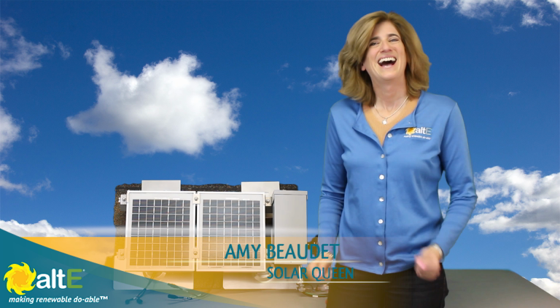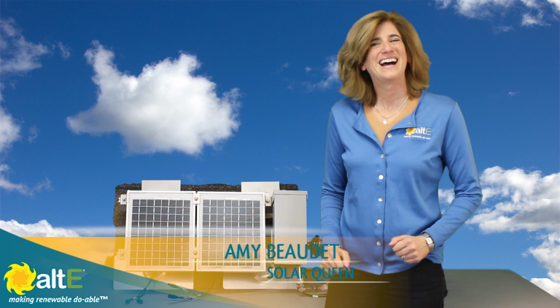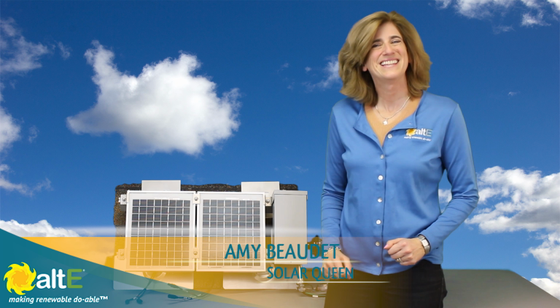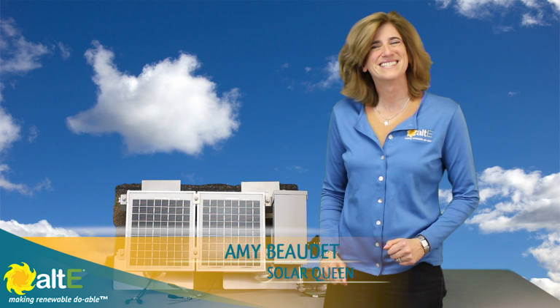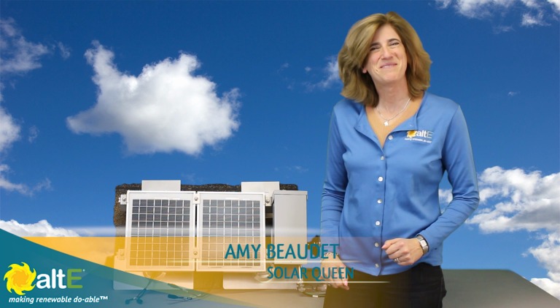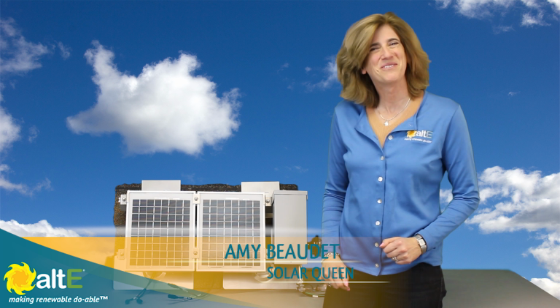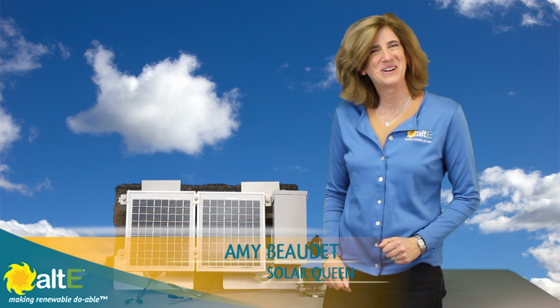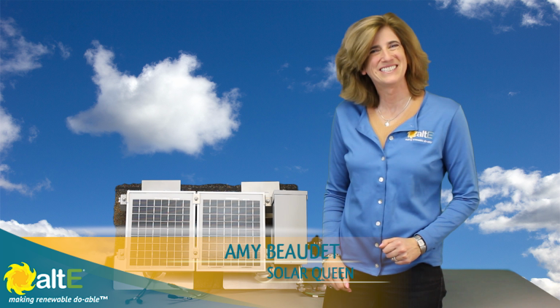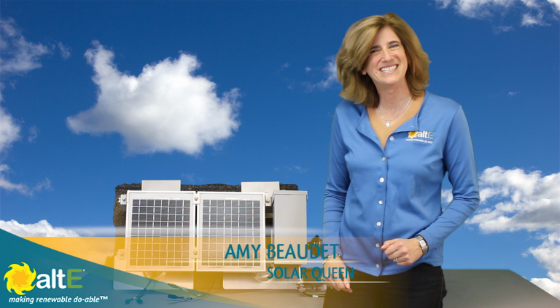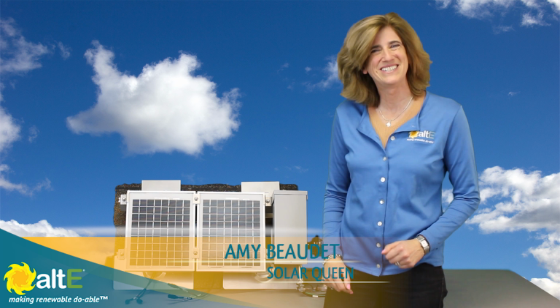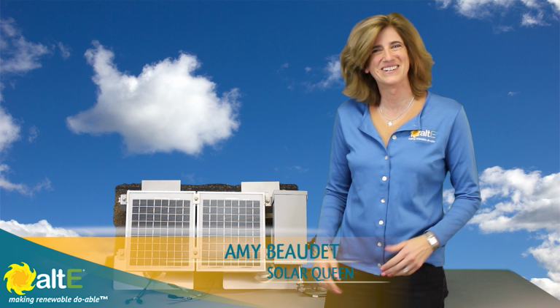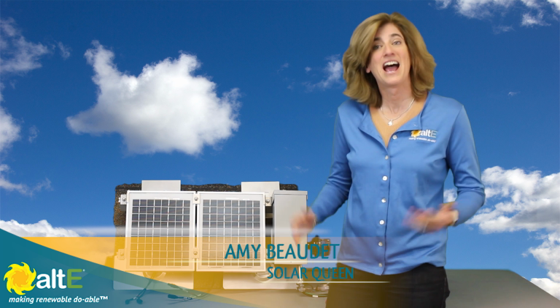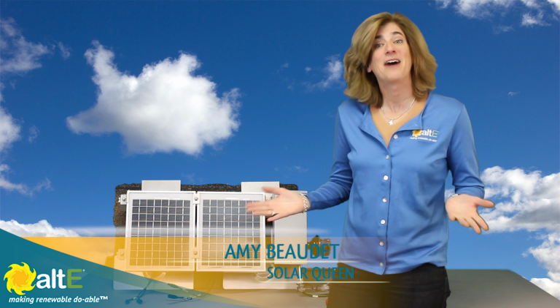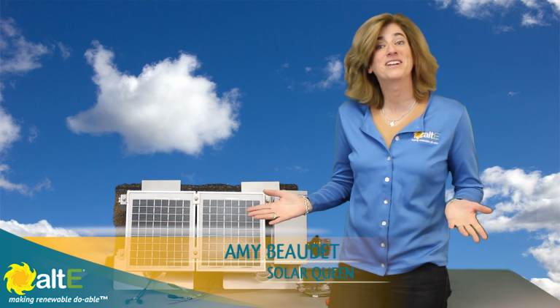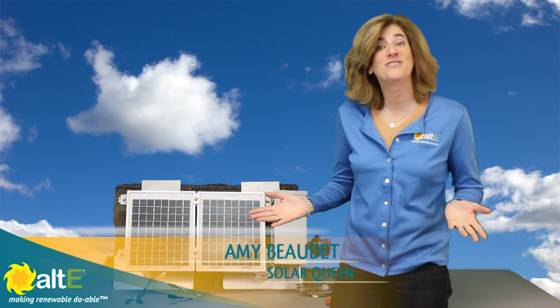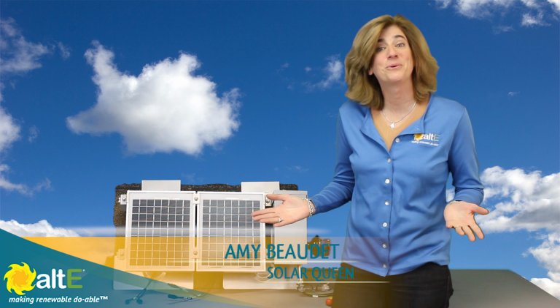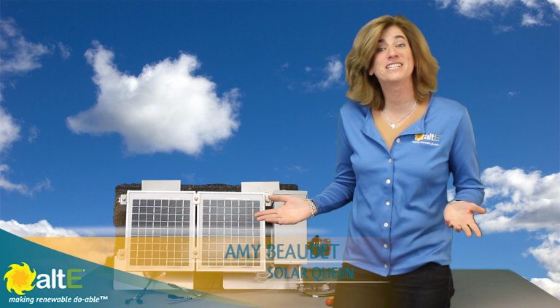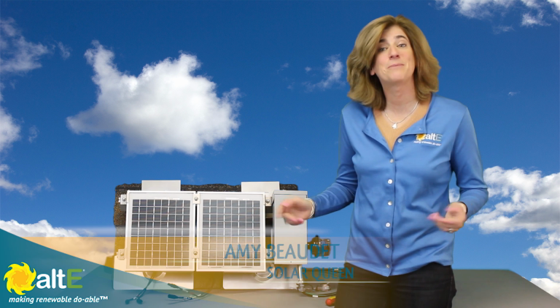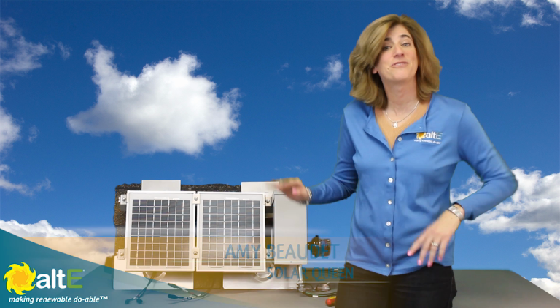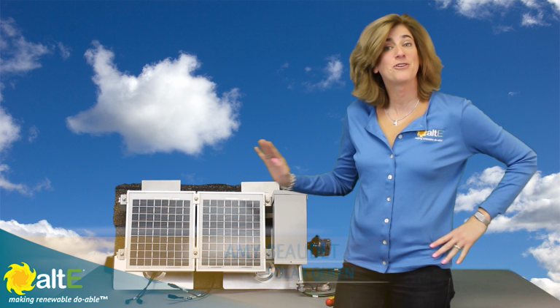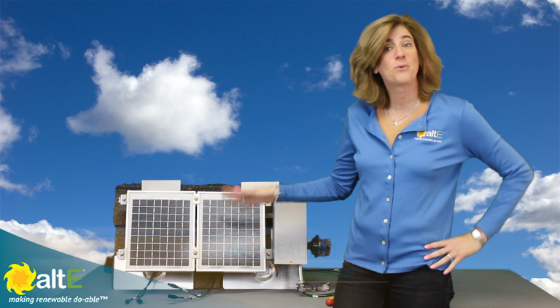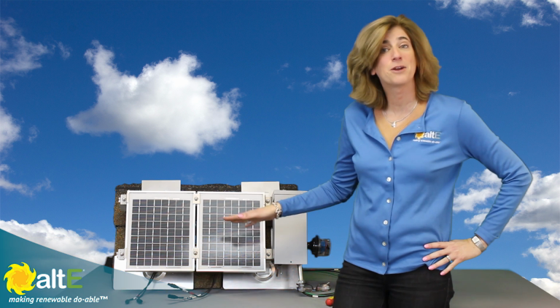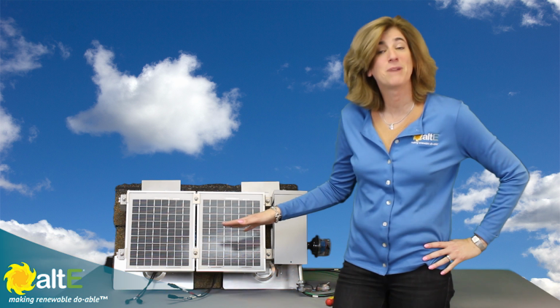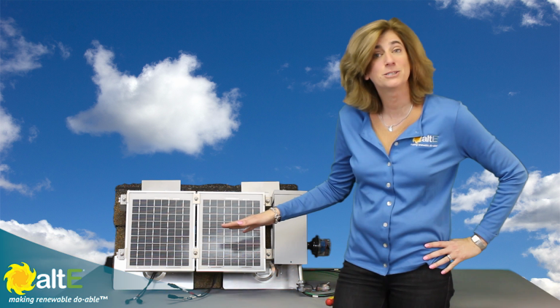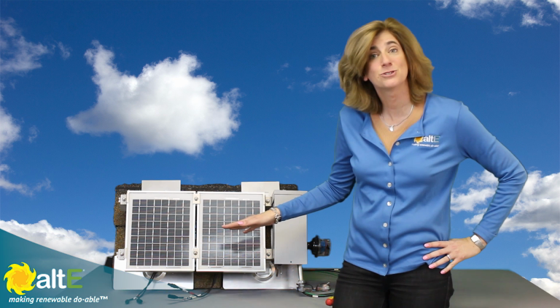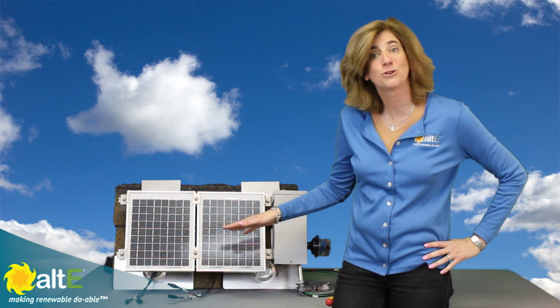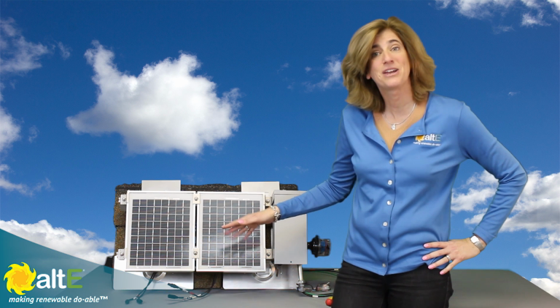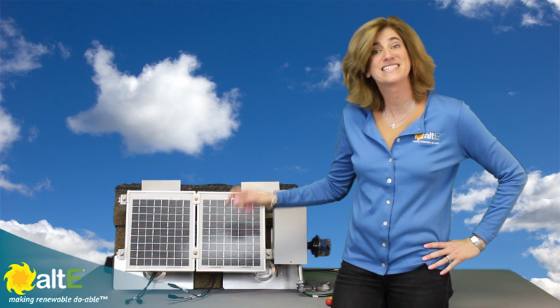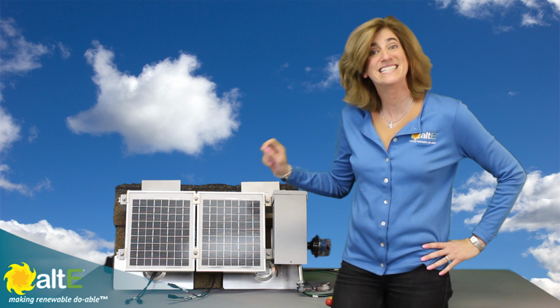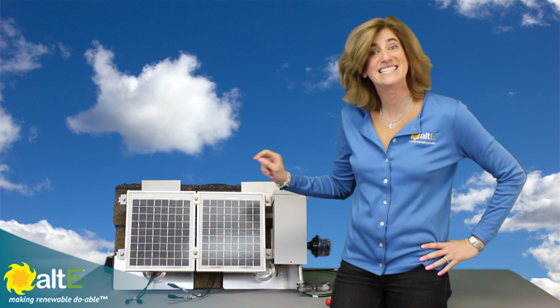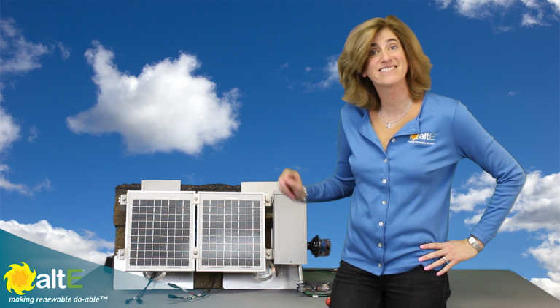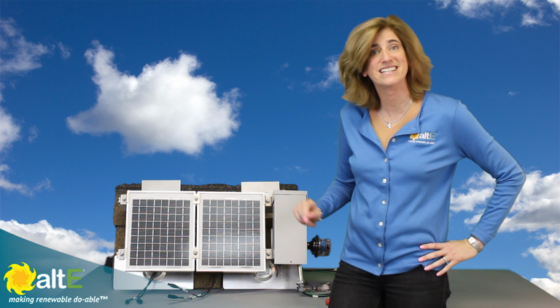Hi, this is Amy from the Altice Store. I'm going to give you a quick demo of how to wire multiple solar panels in series.